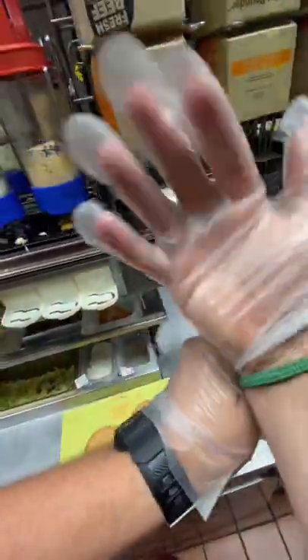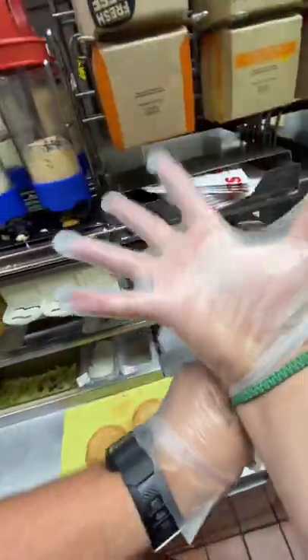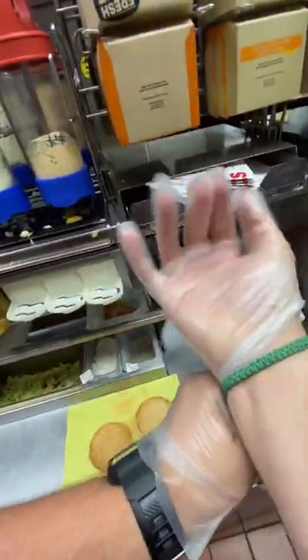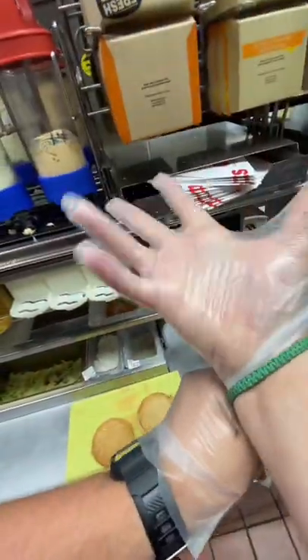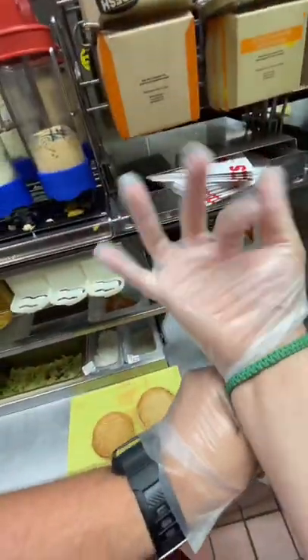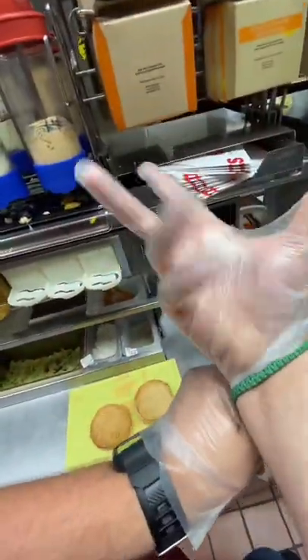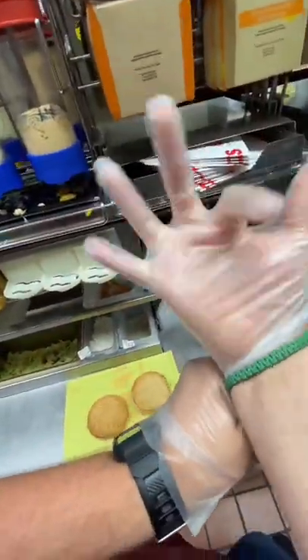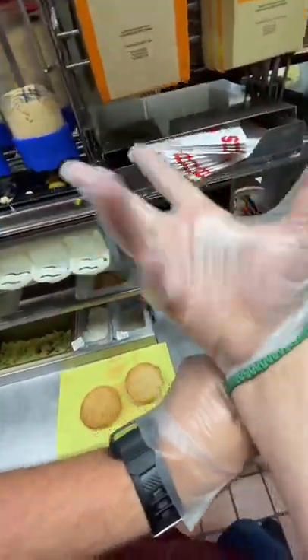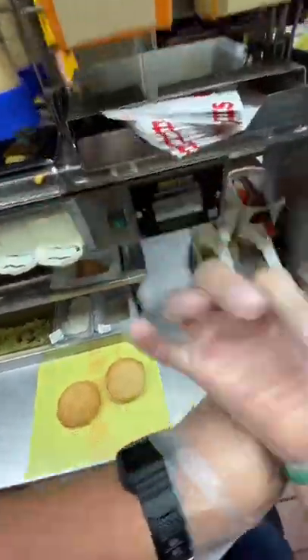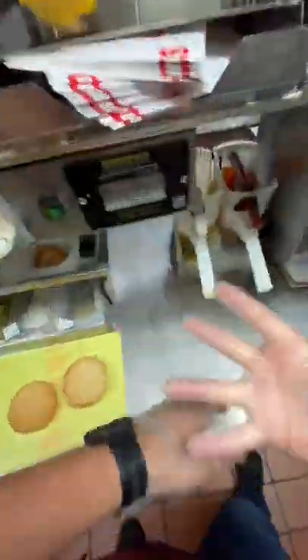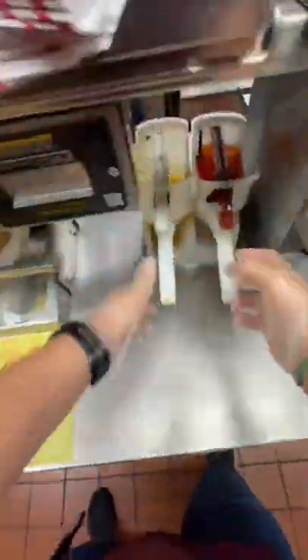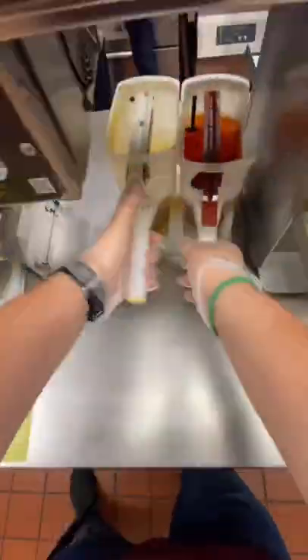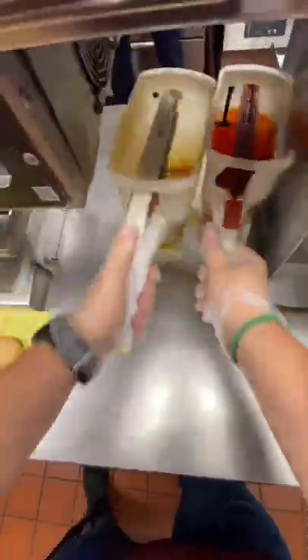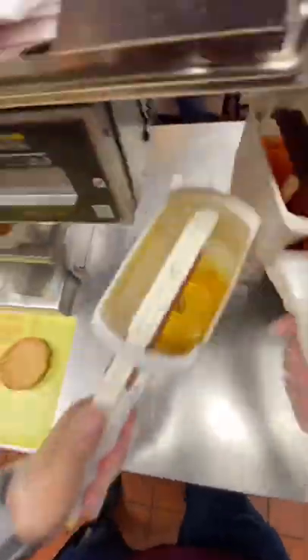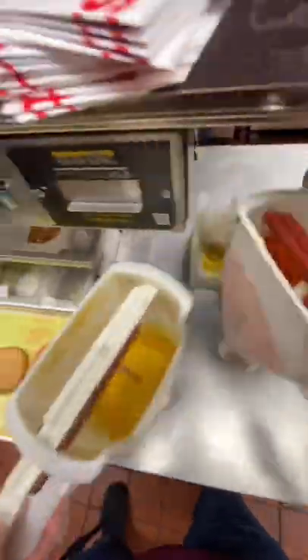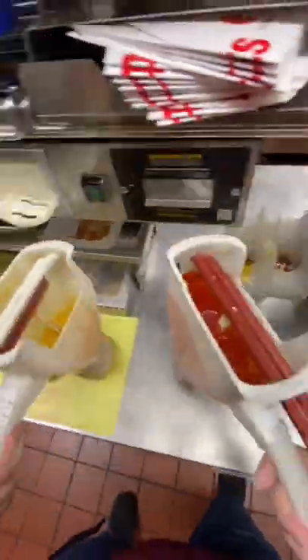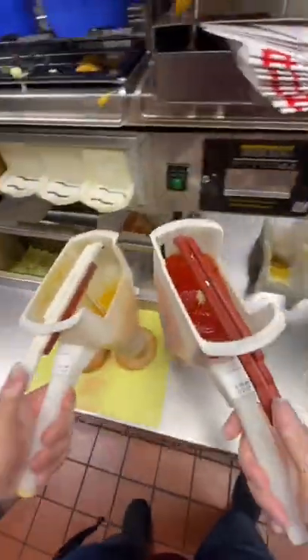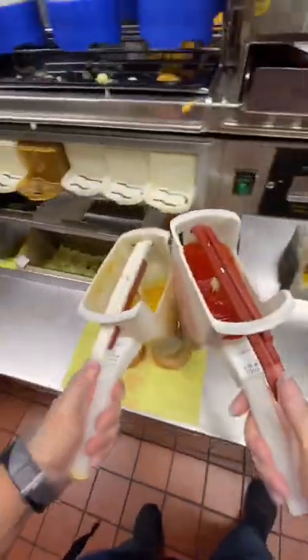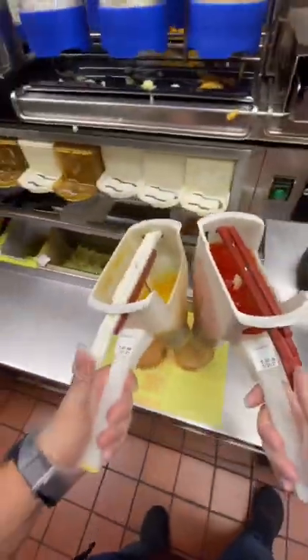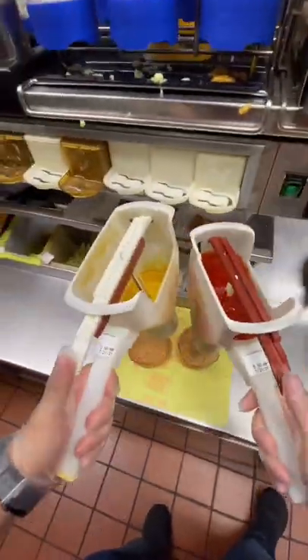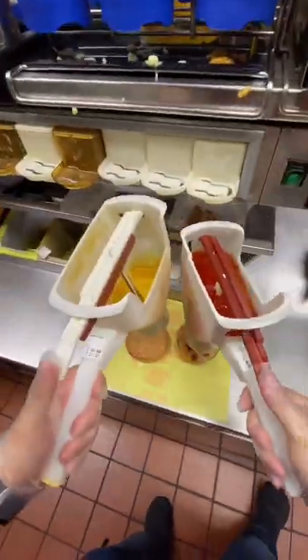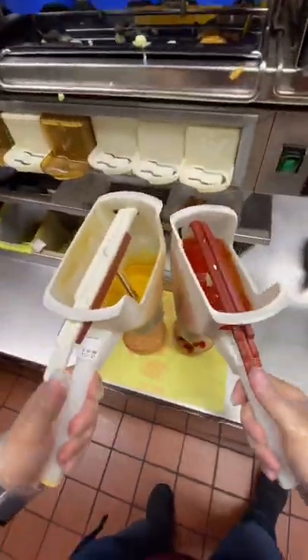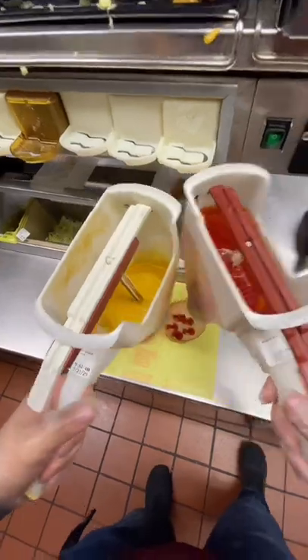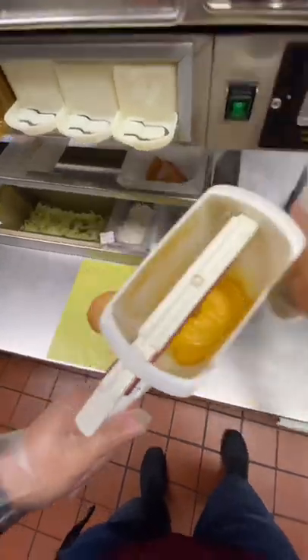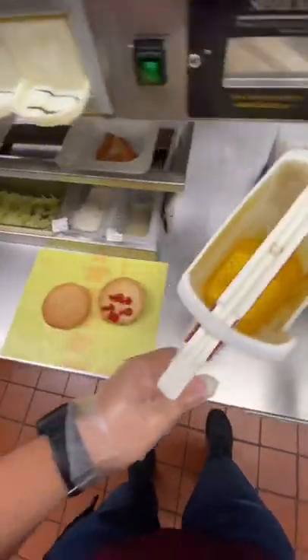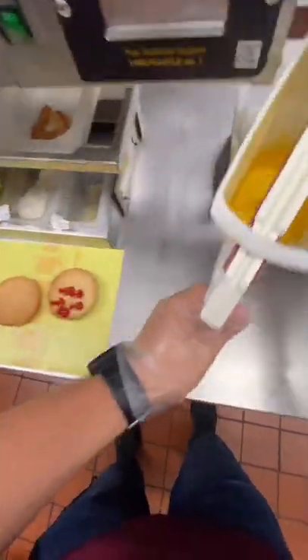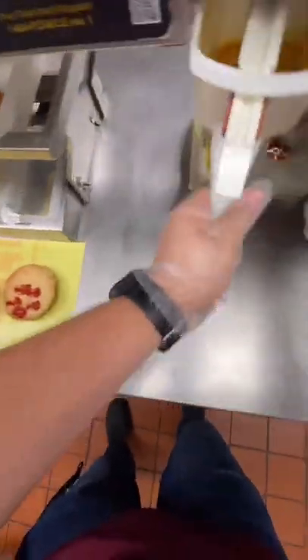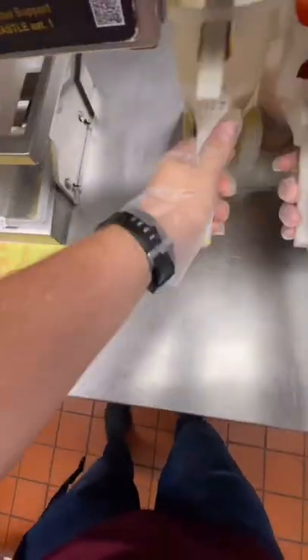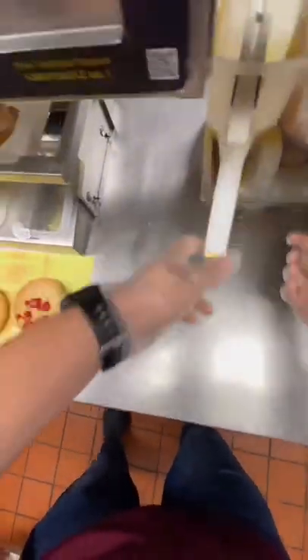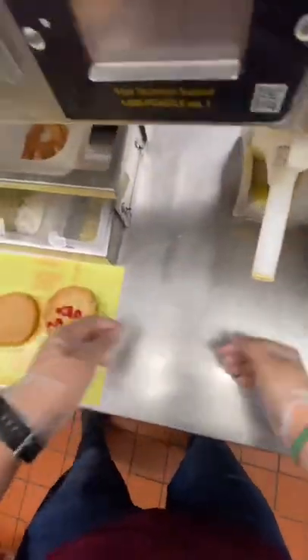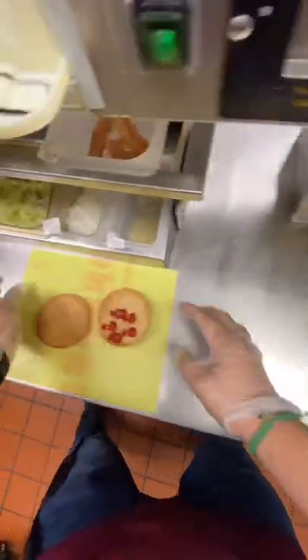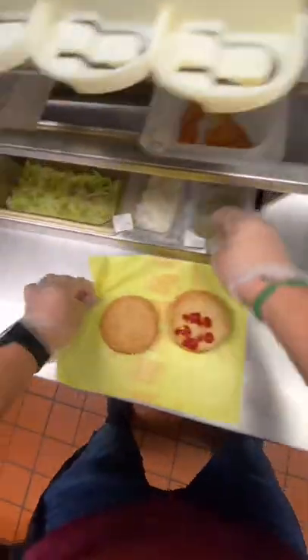First we're going to start with our gloves. Never forget the gloves. Then we're going to add mustard and ketchup, and then we're going to move on to onions.